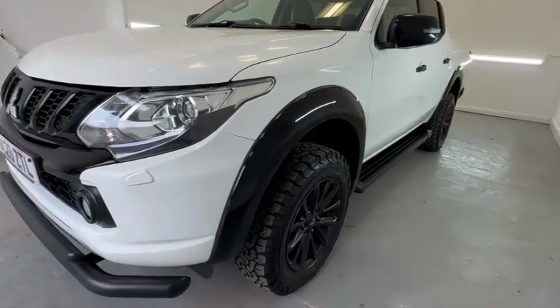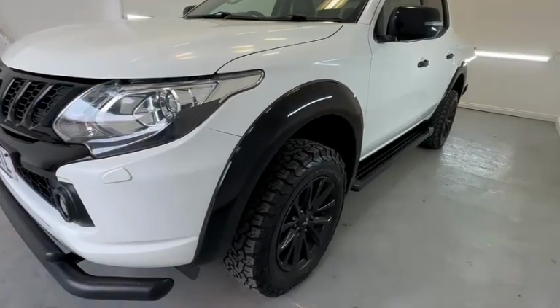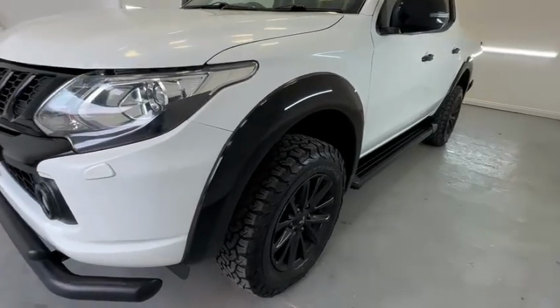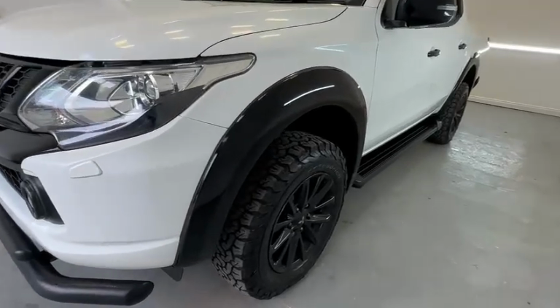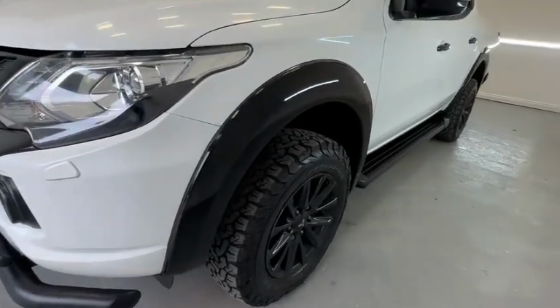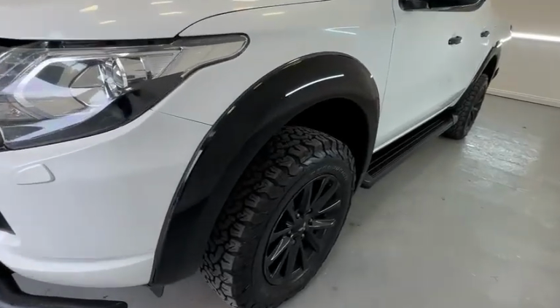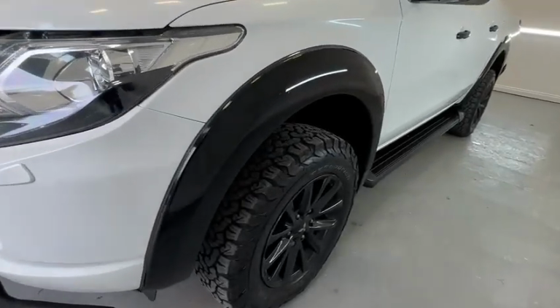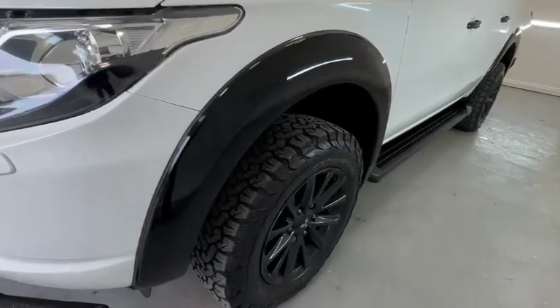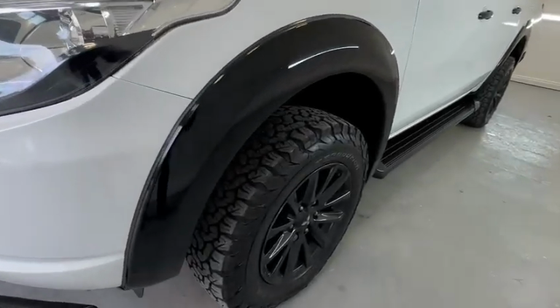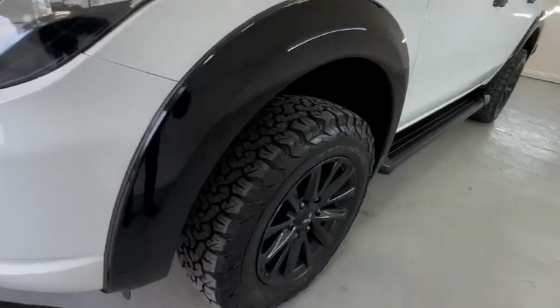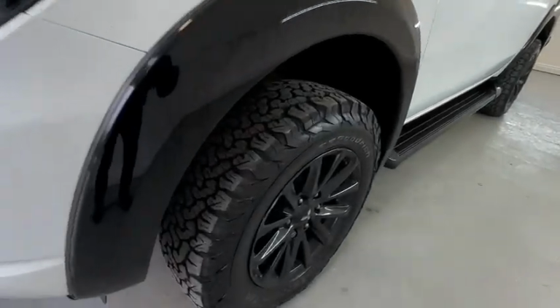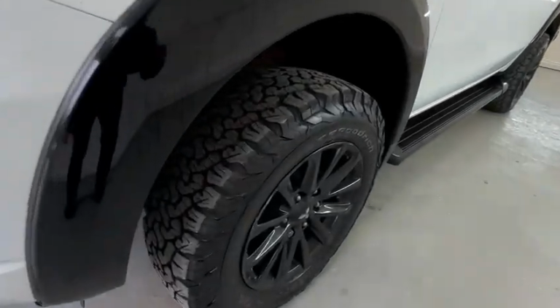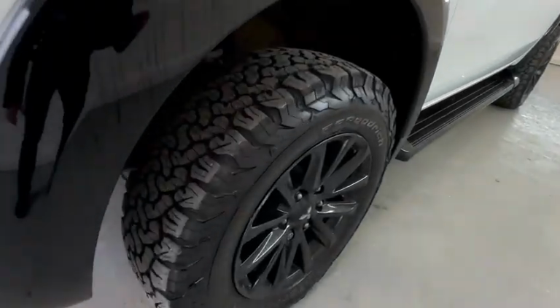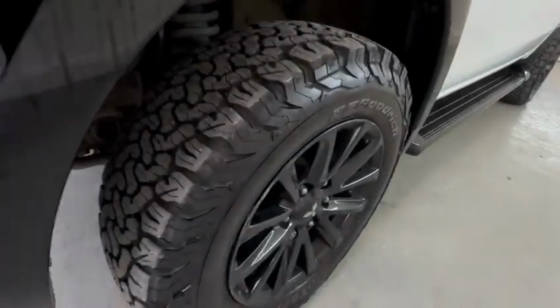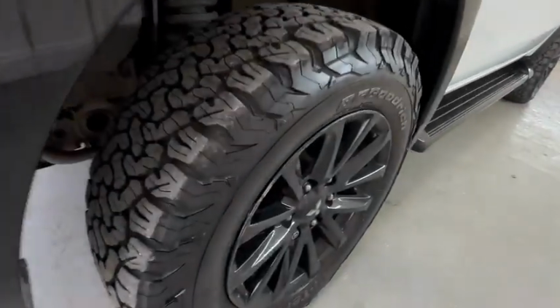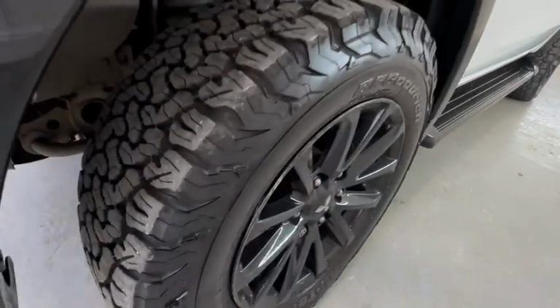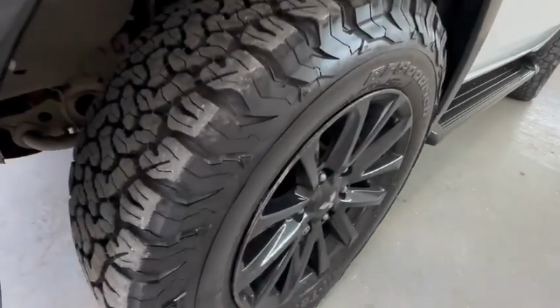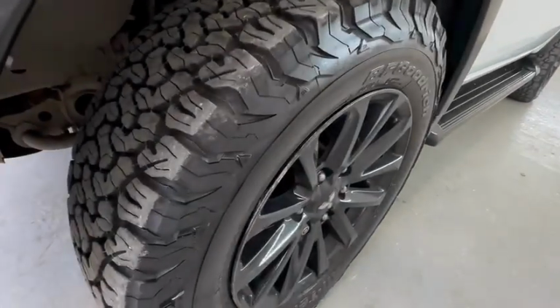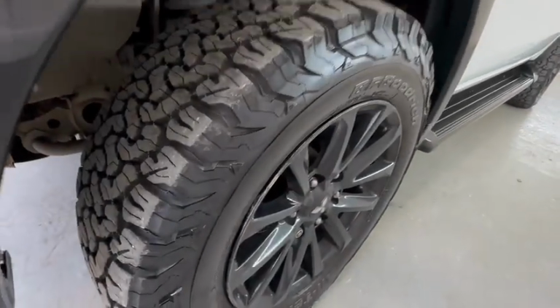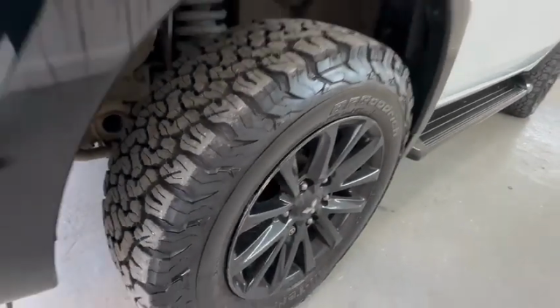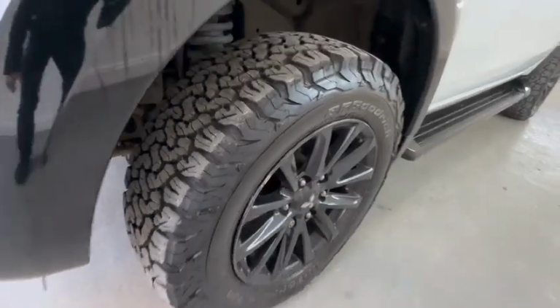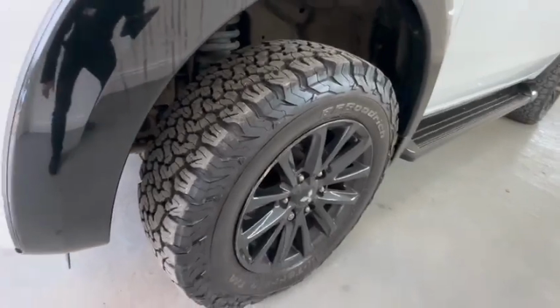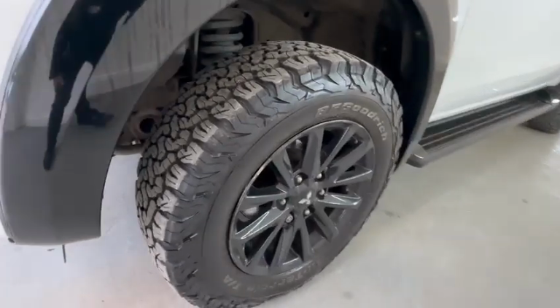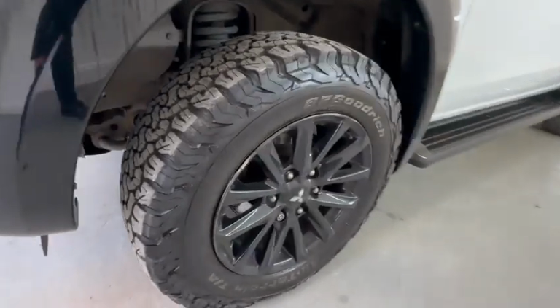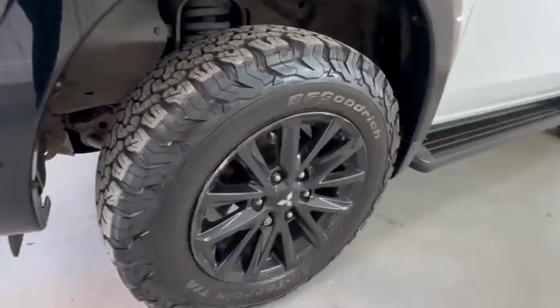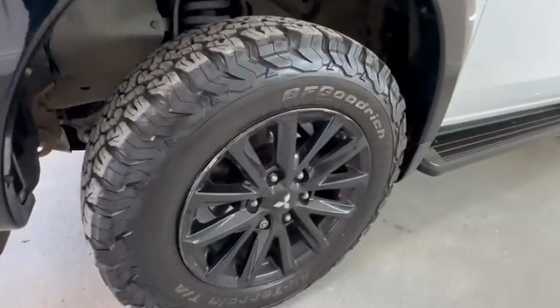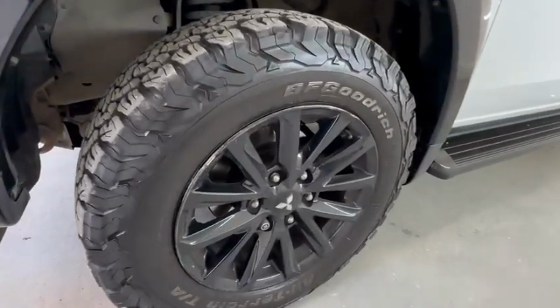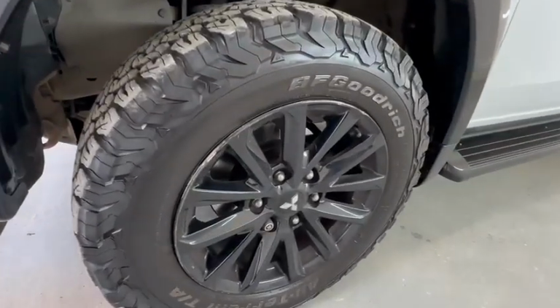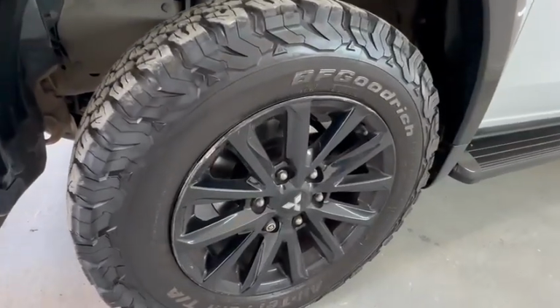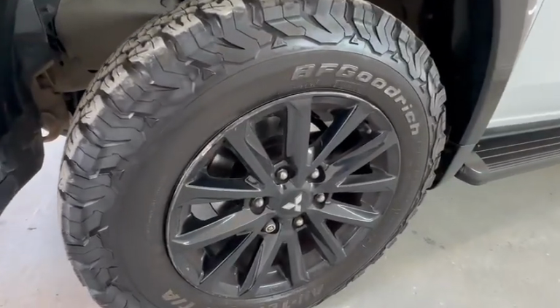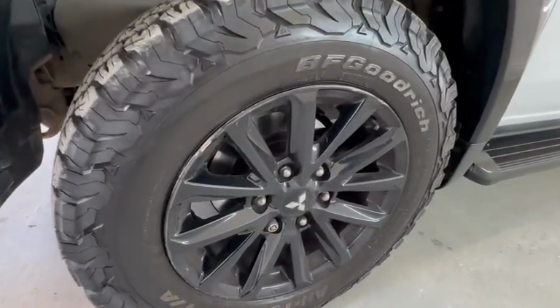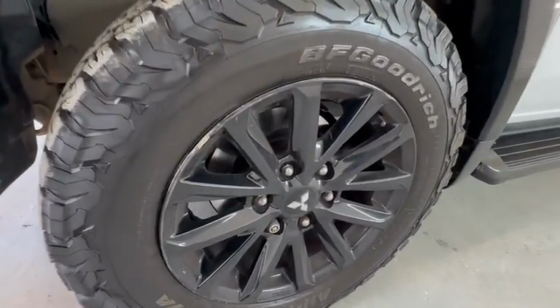As you can see it's got the BF Goodrich tyres, plenty of tread left on those. A couple of scuffs on the wheel there as you can see.